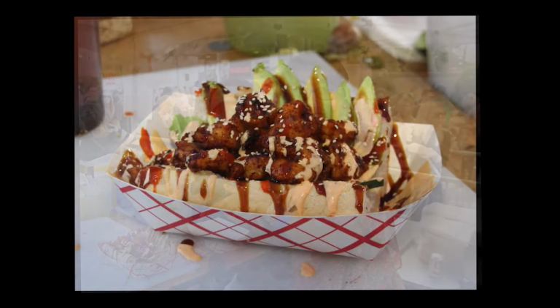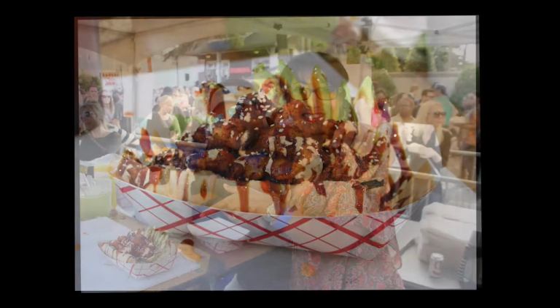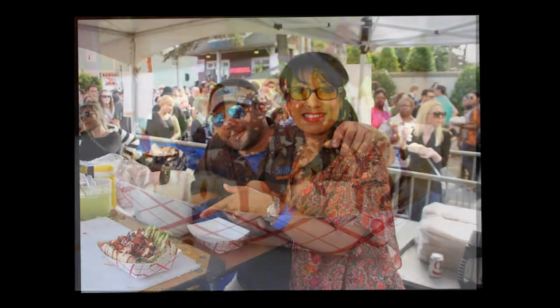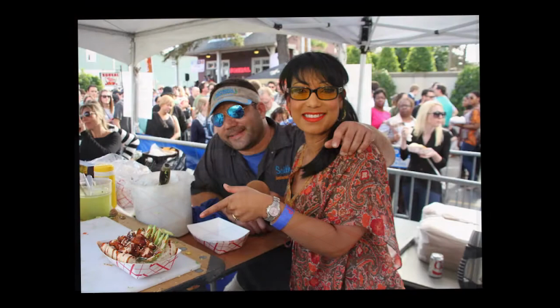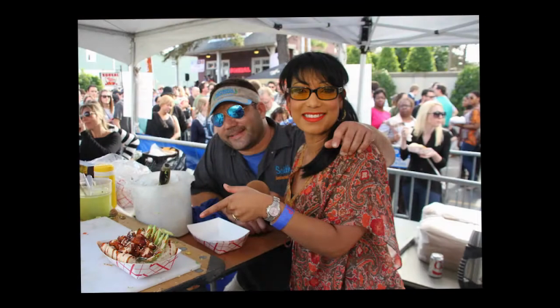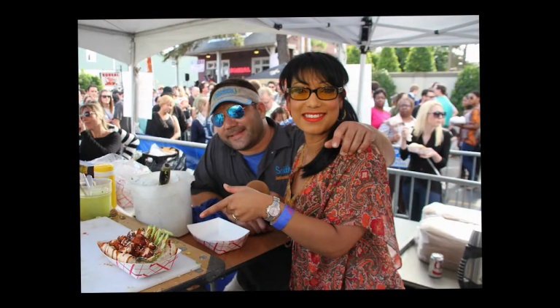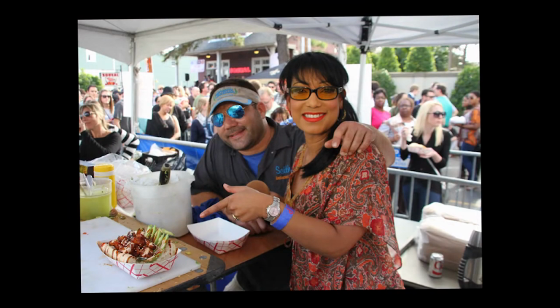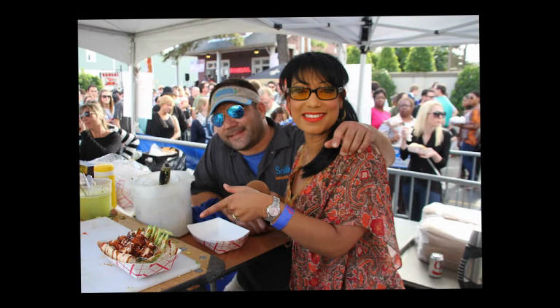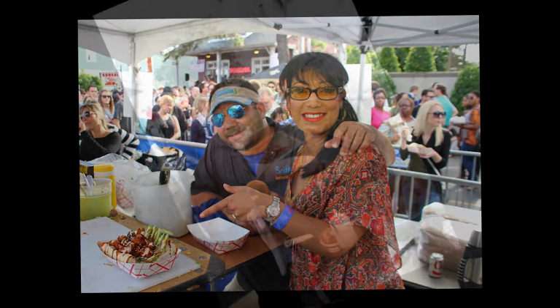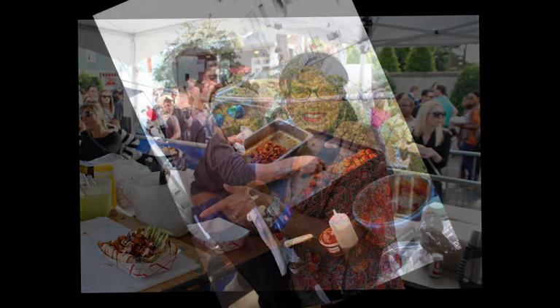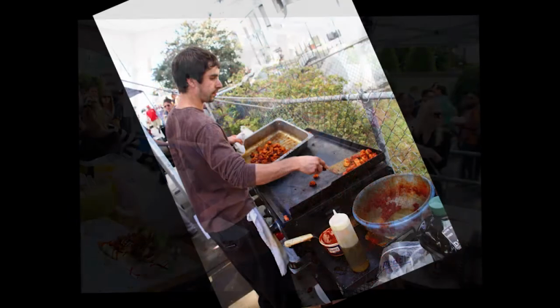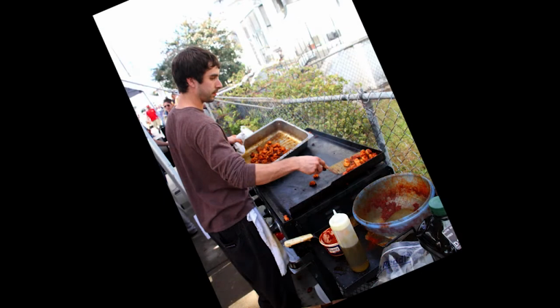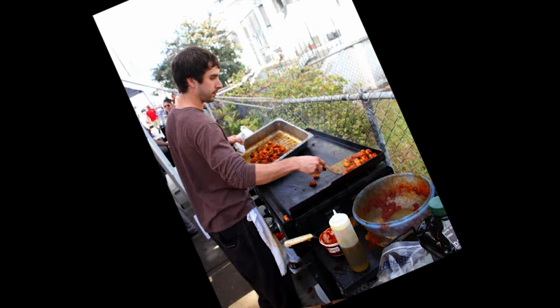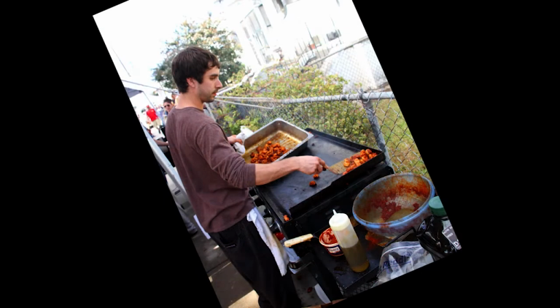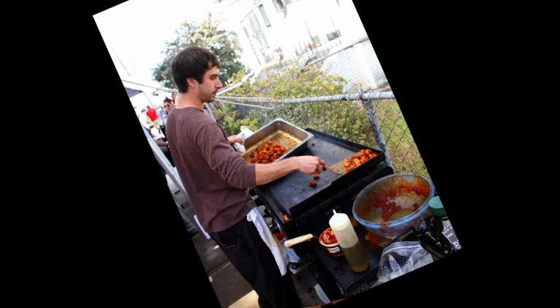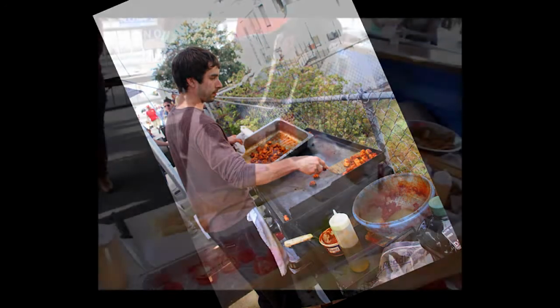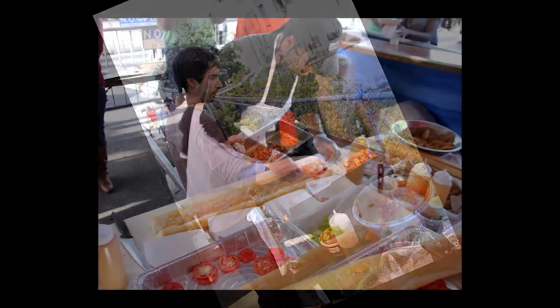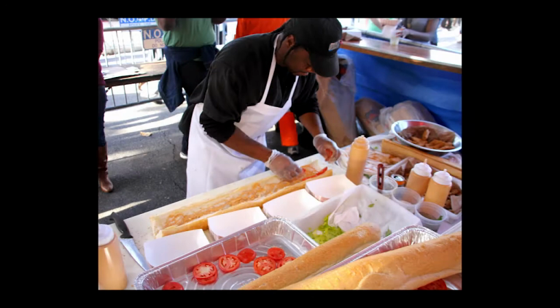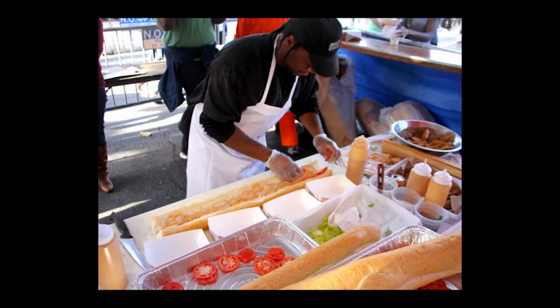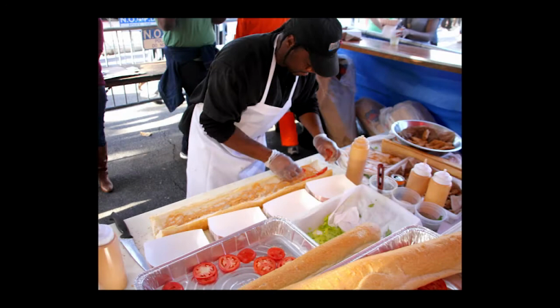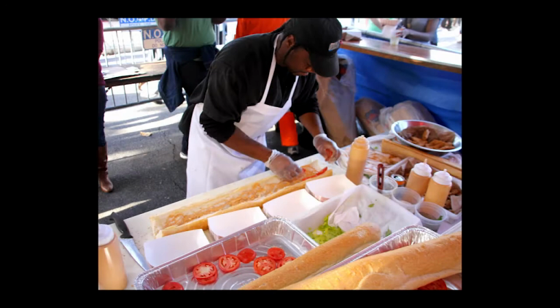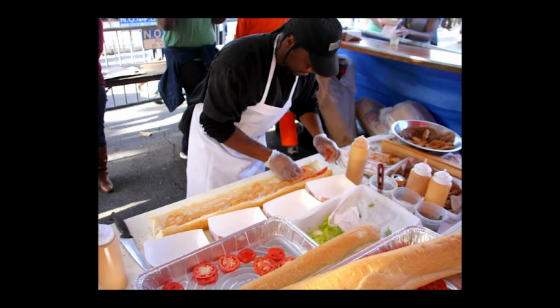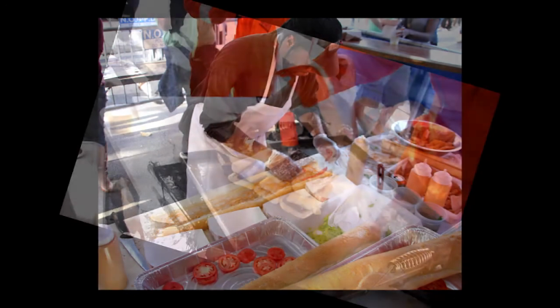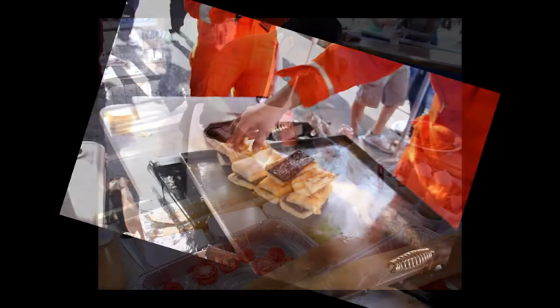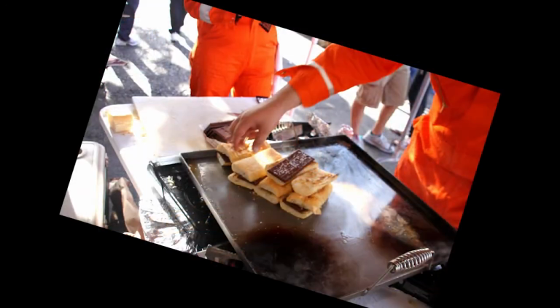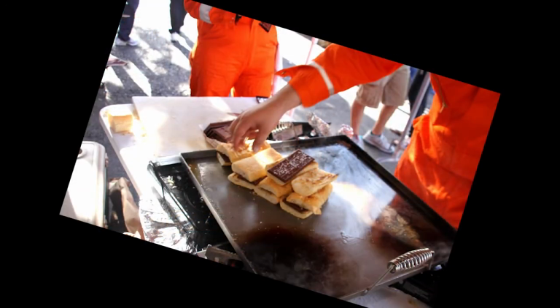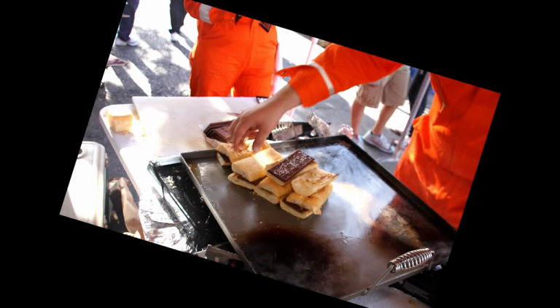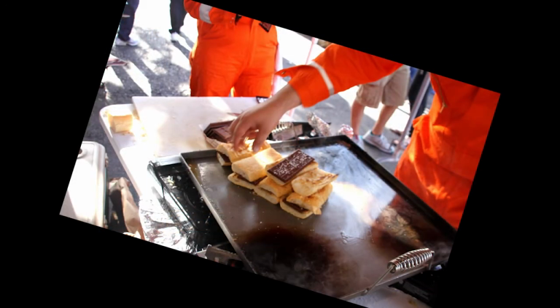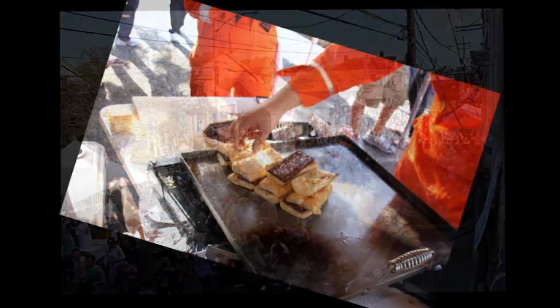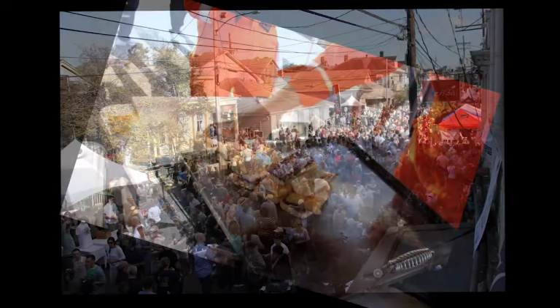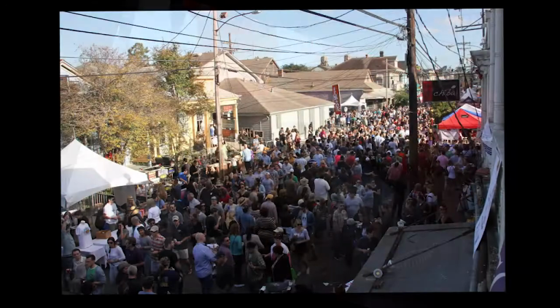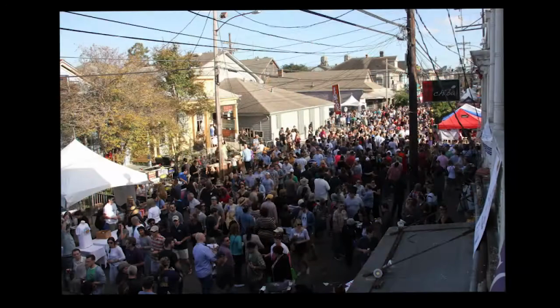And there you have it — one of the many reasons why the po'boy festival has become such a huge attraction for foodies.